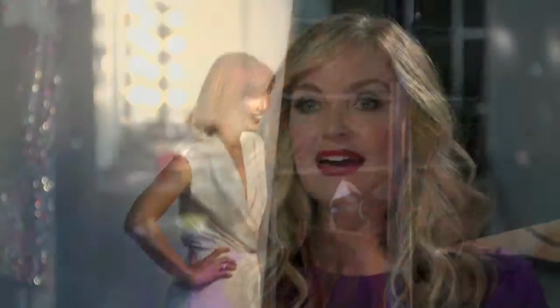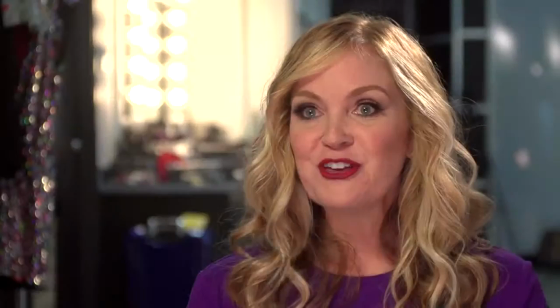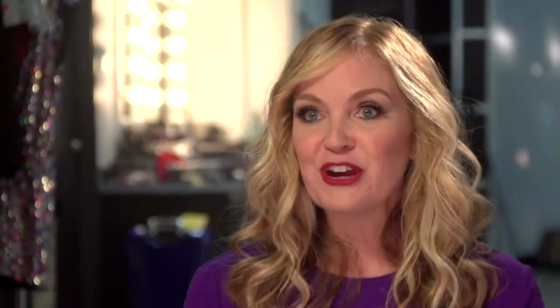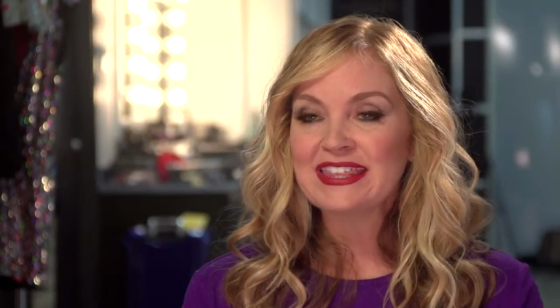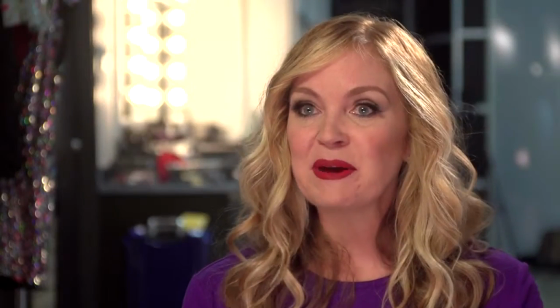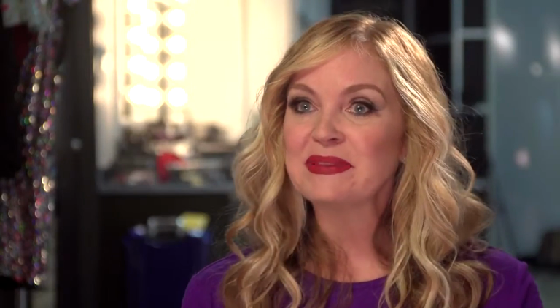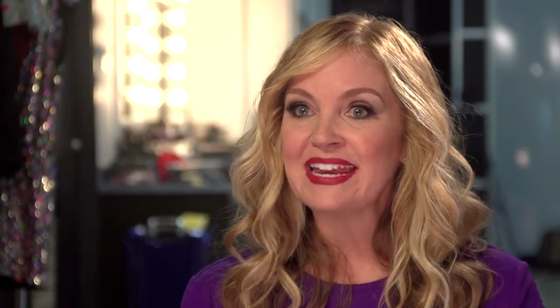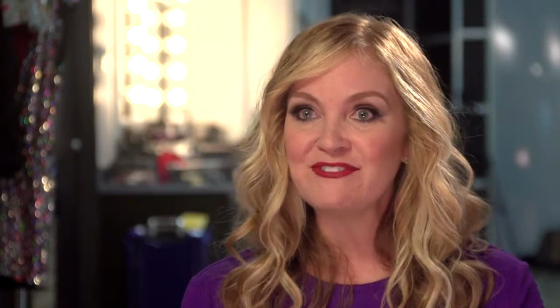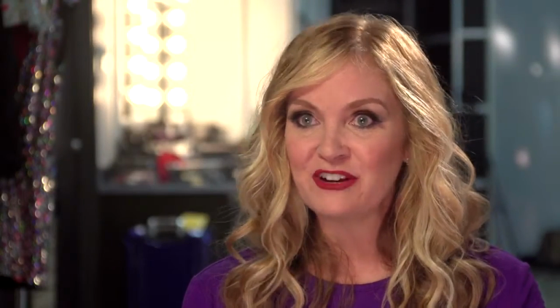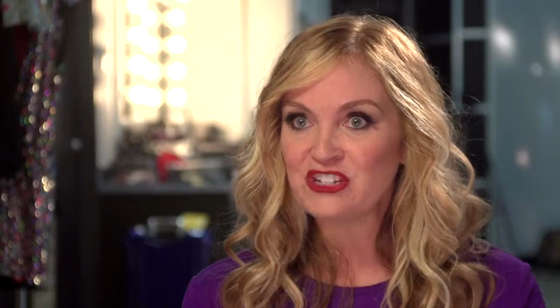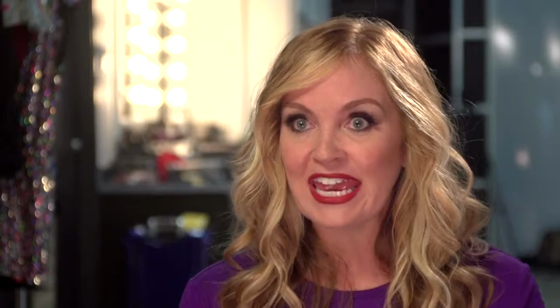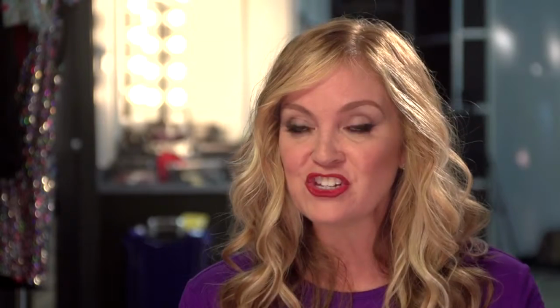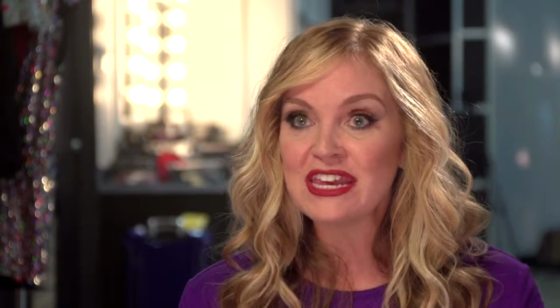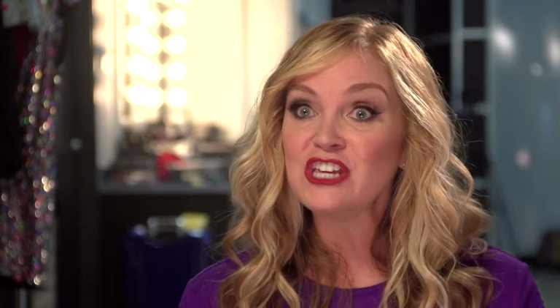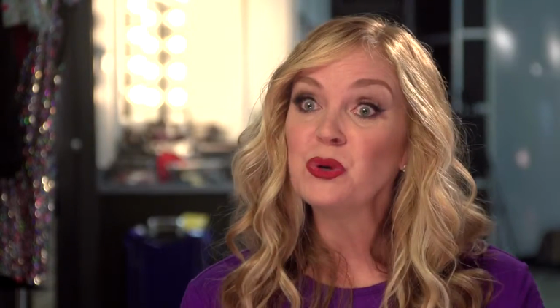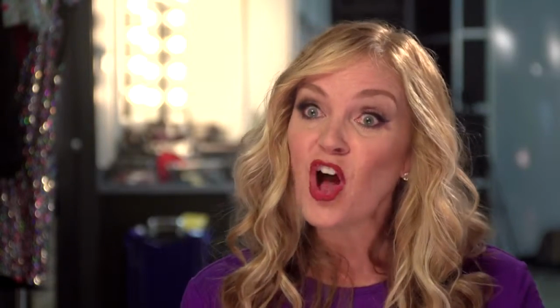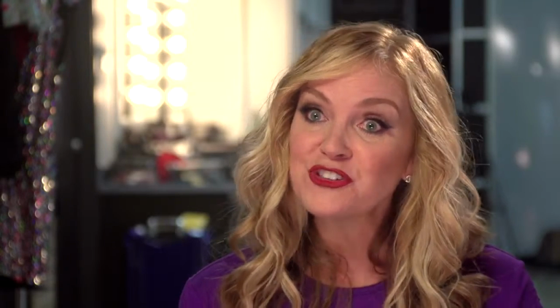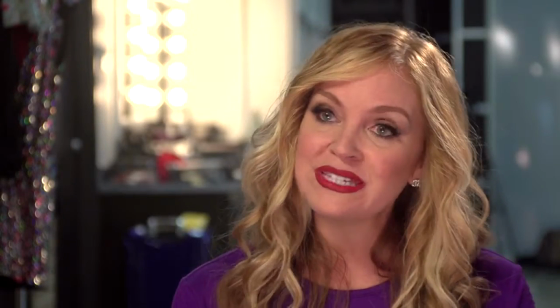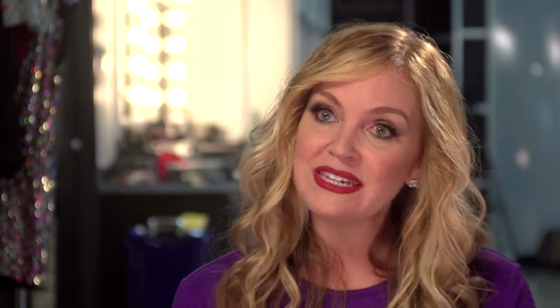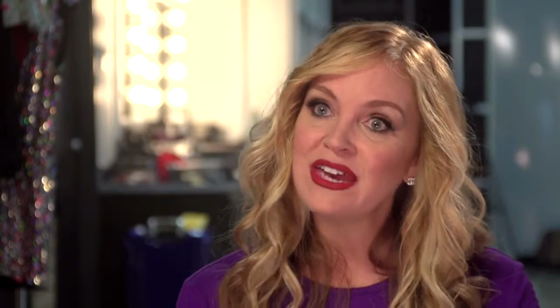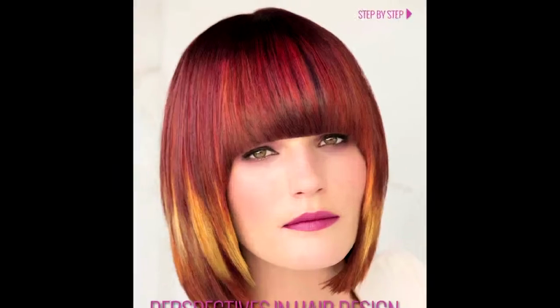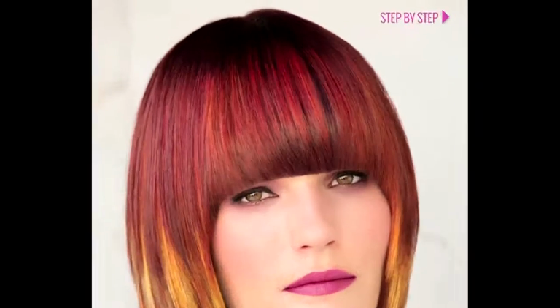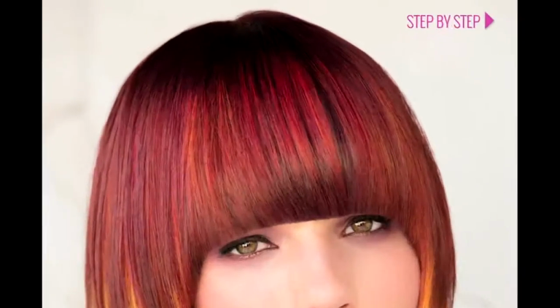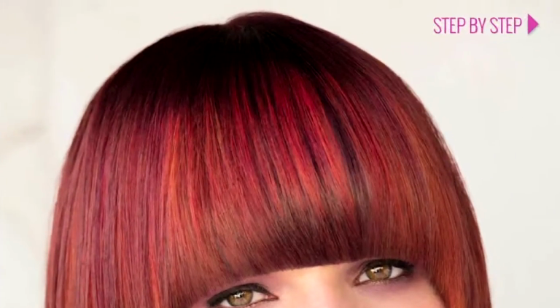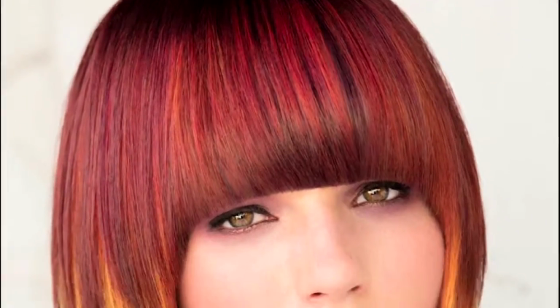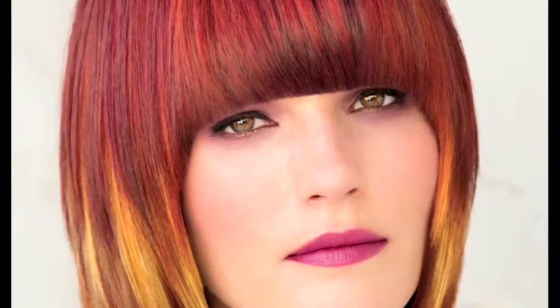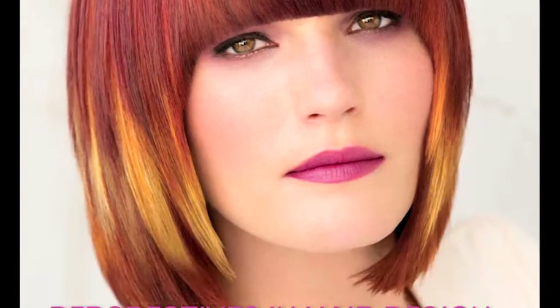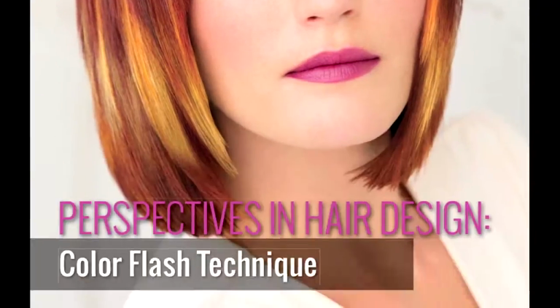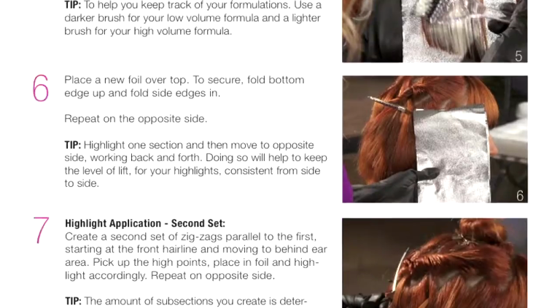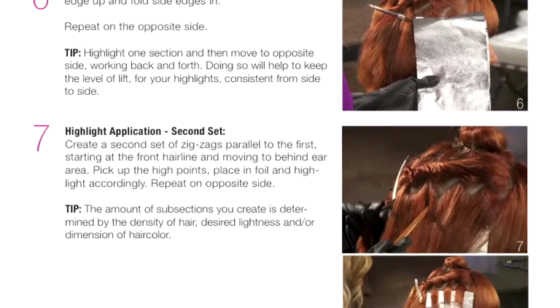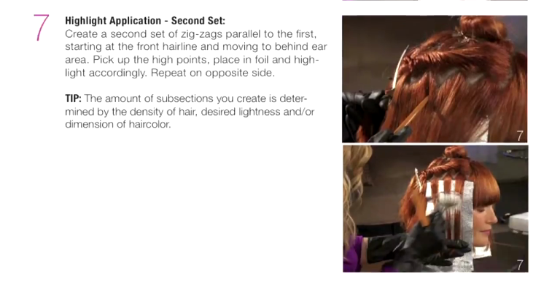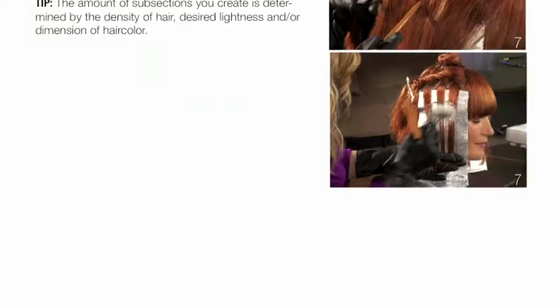Another great thing about Milady Video Education is you will also receive a step-by-step that will correspond so you can follow along.